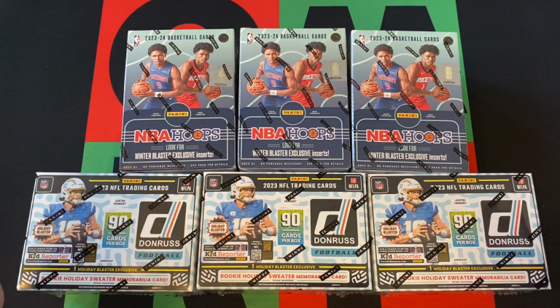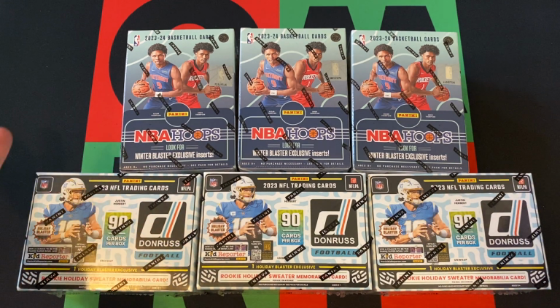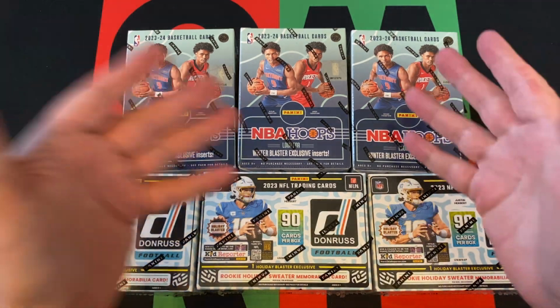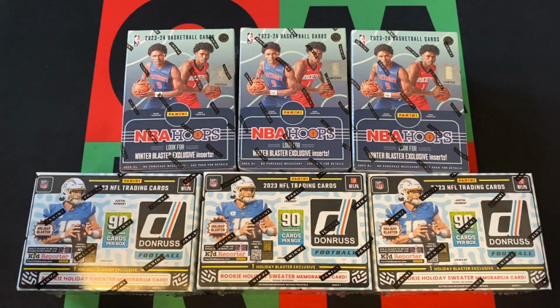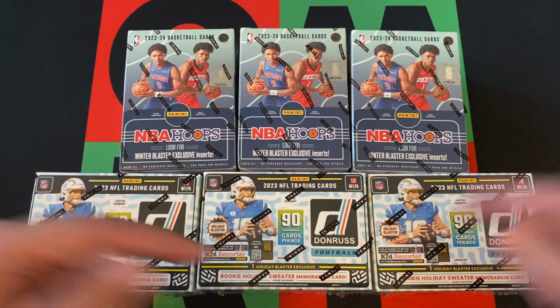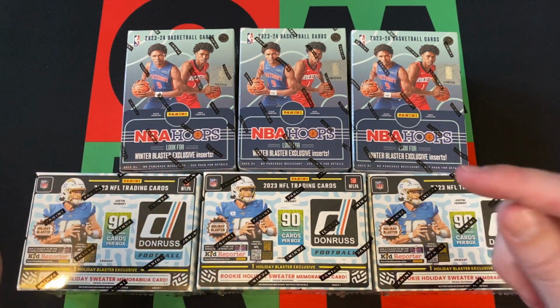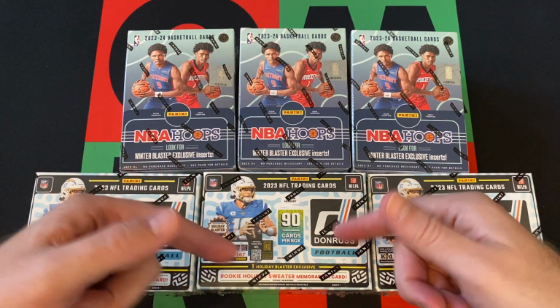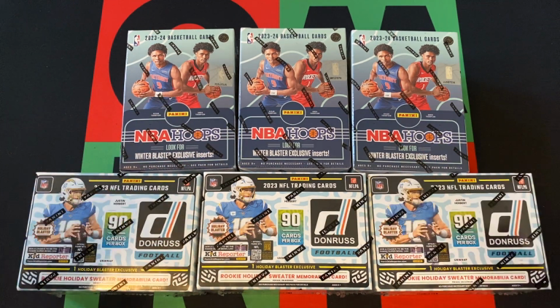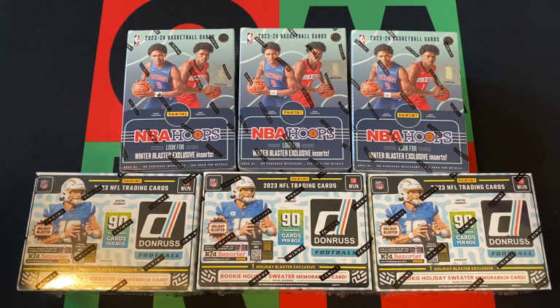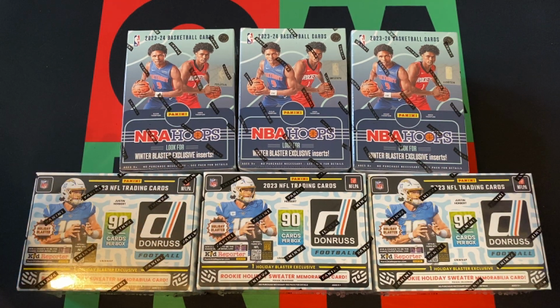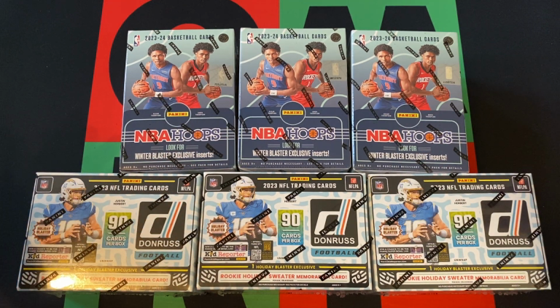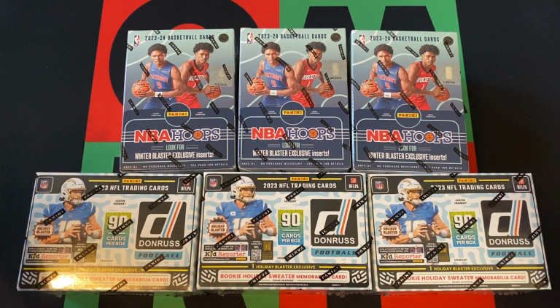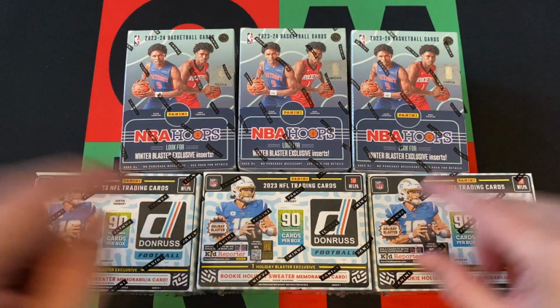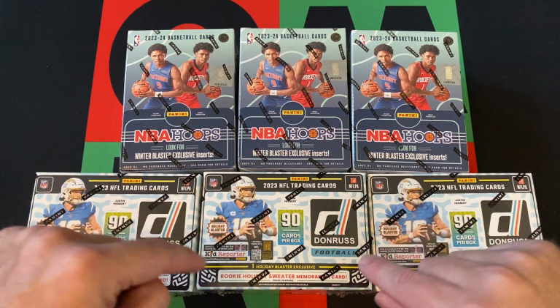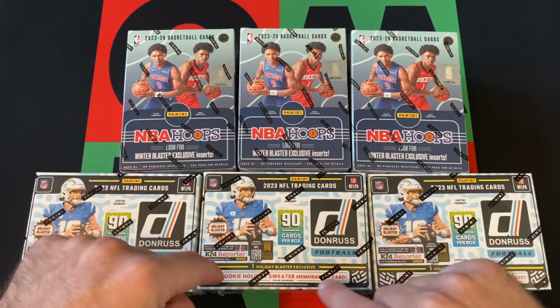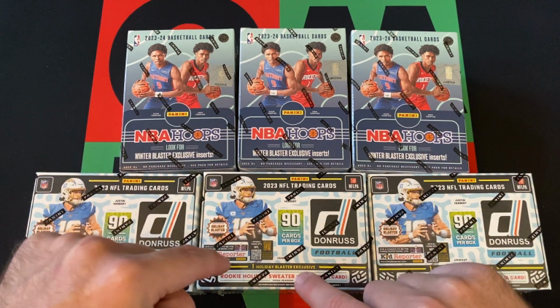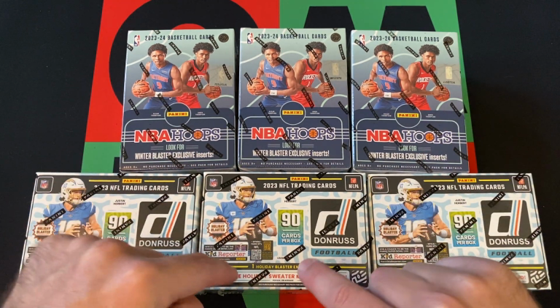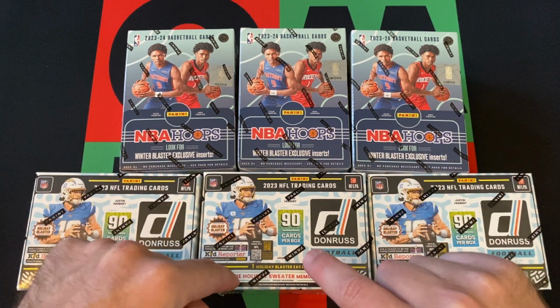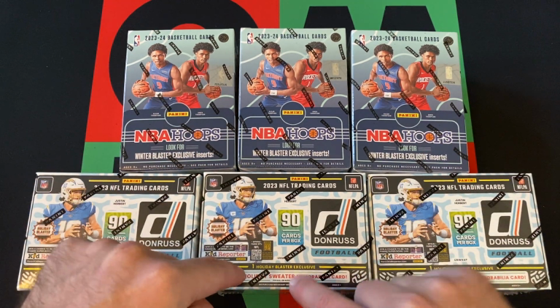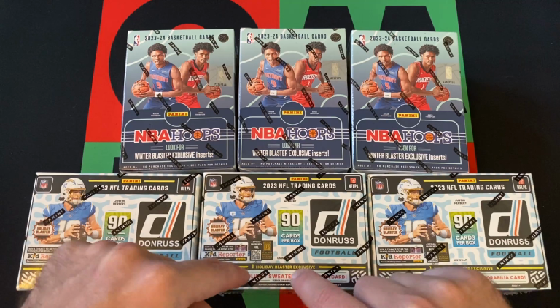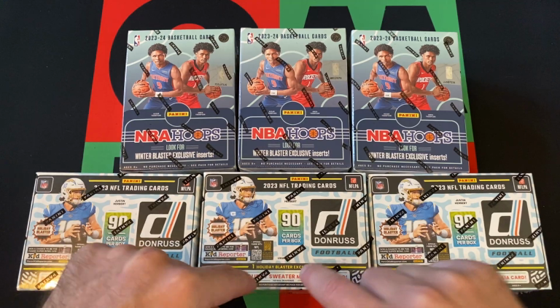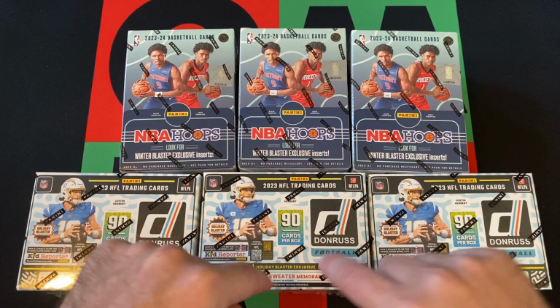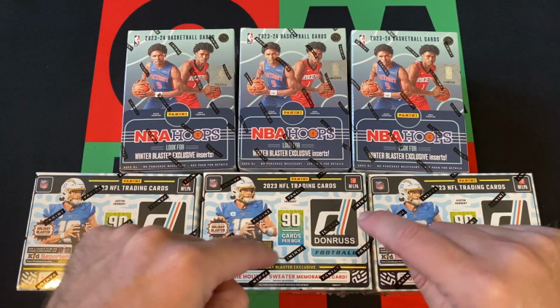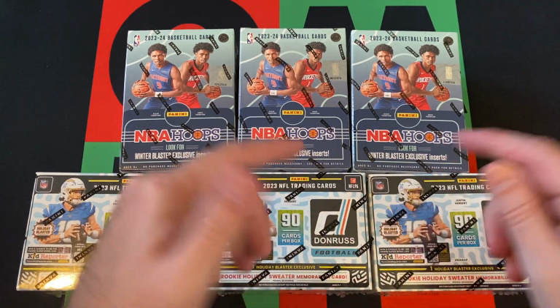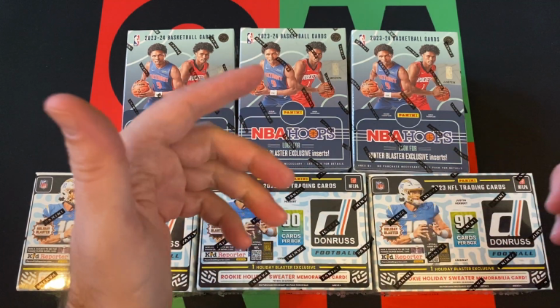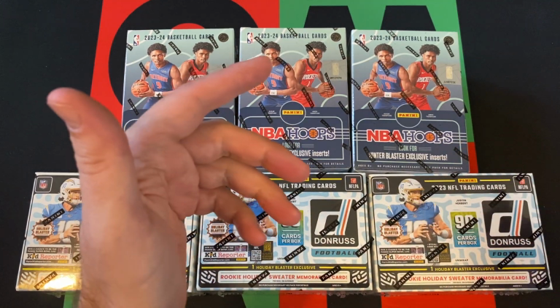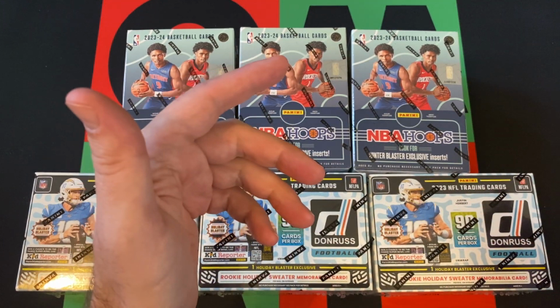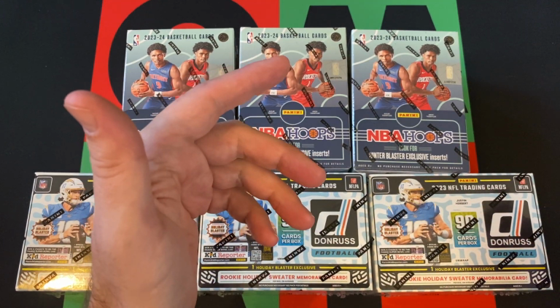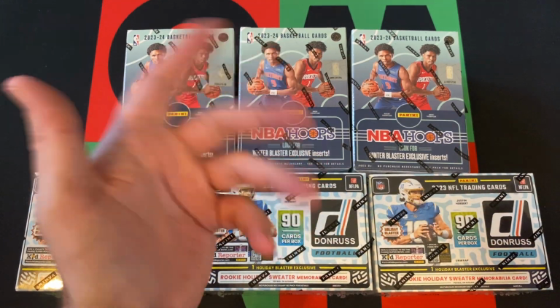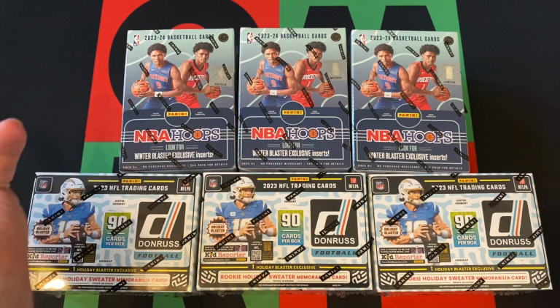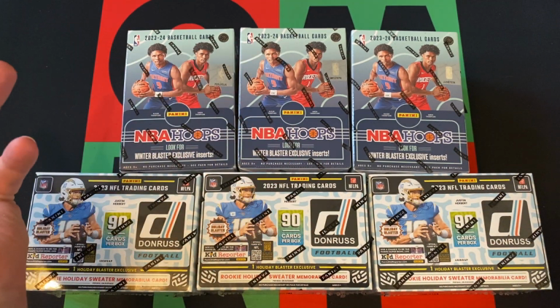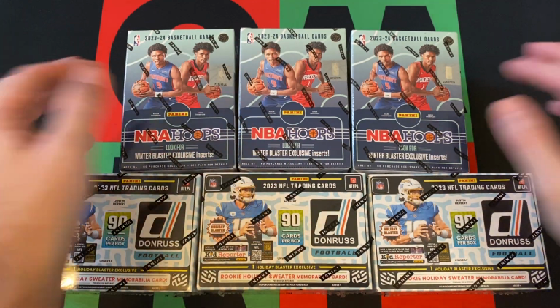But they did change it. Here are the Donruss ones — they have the Rookie Holiday Sweater memorabilia card.